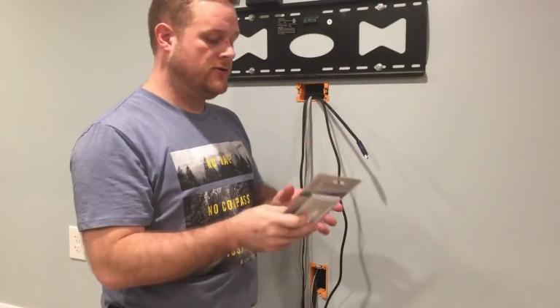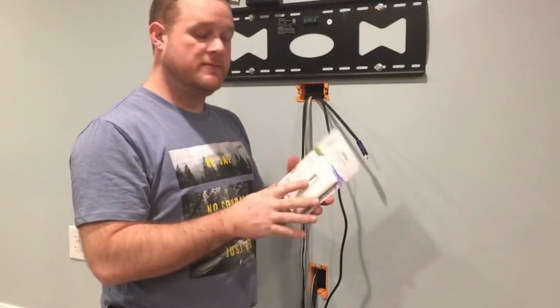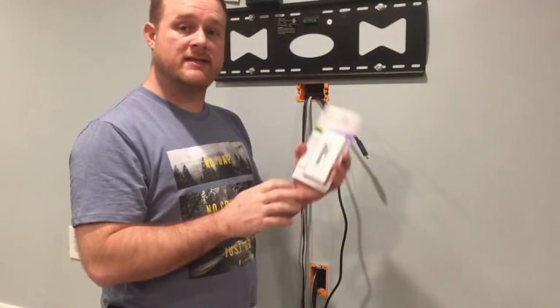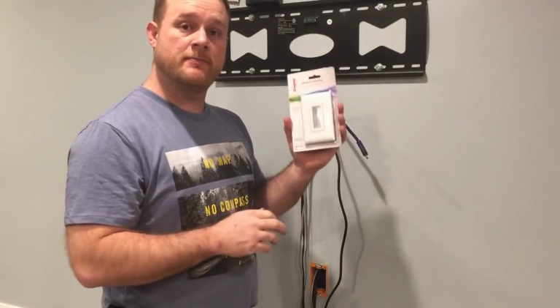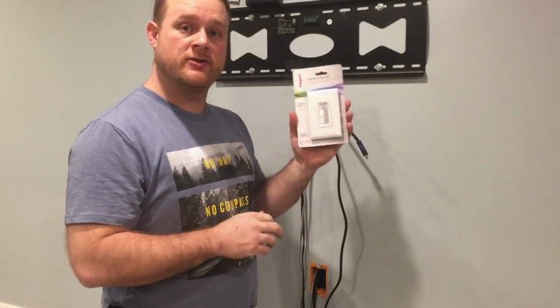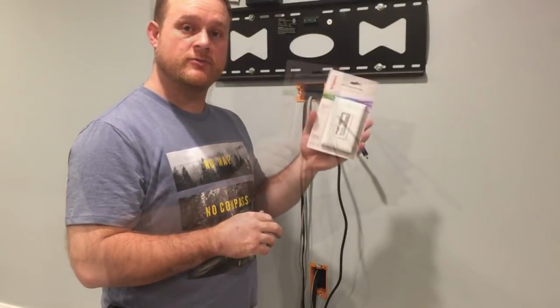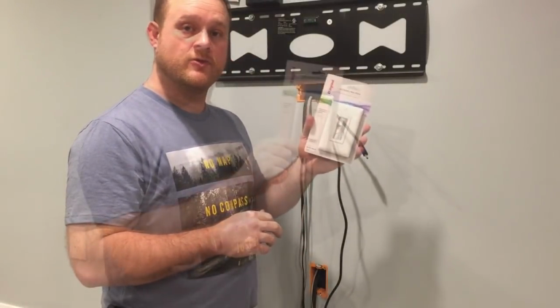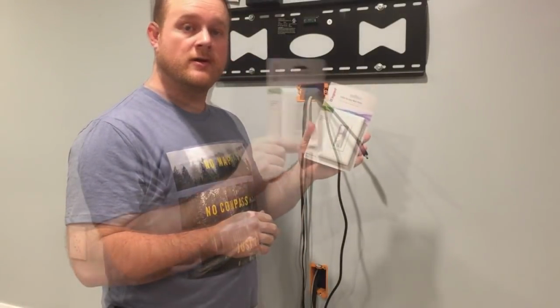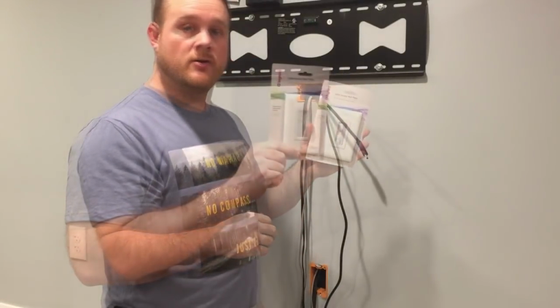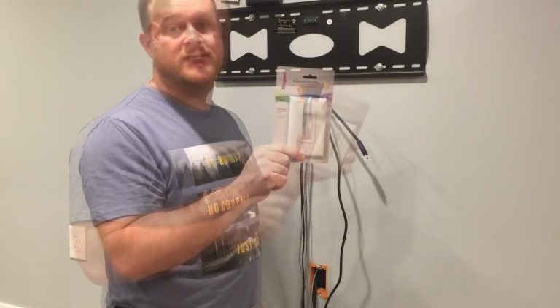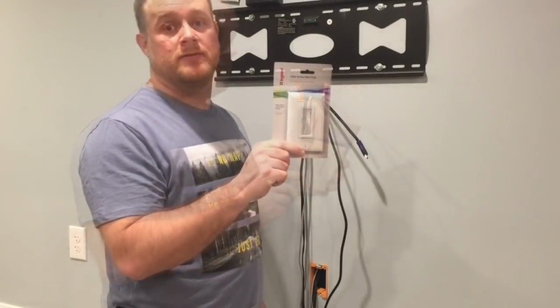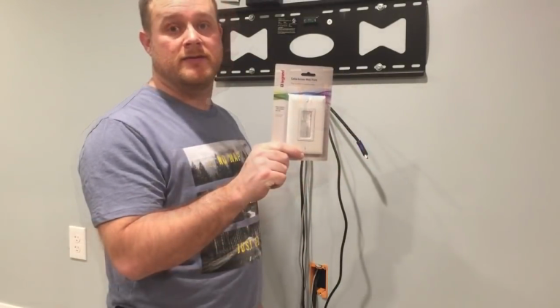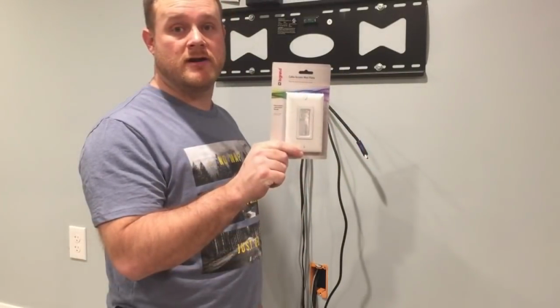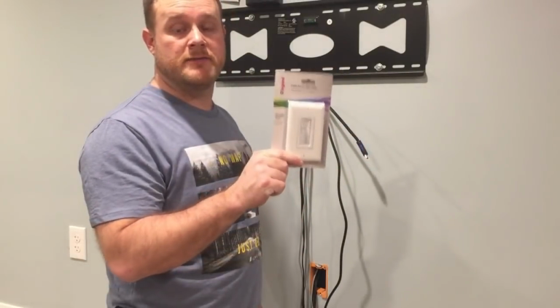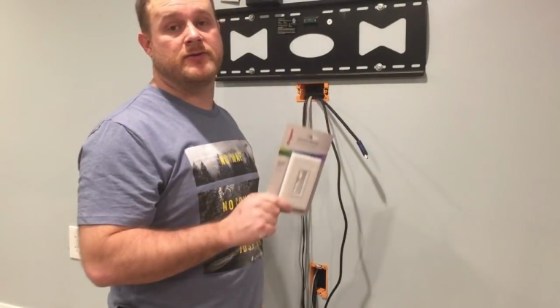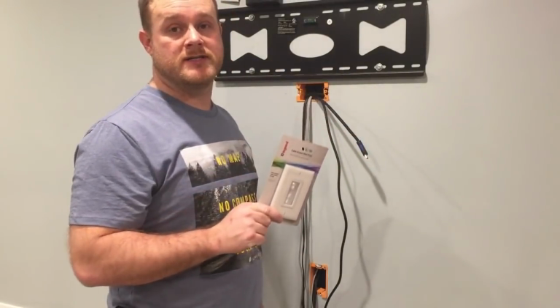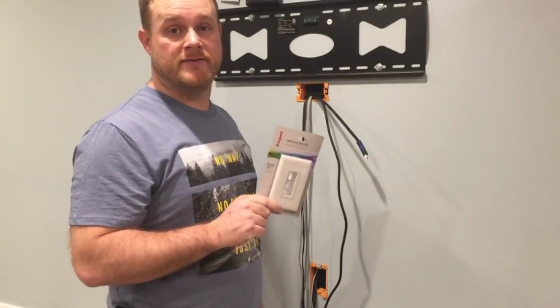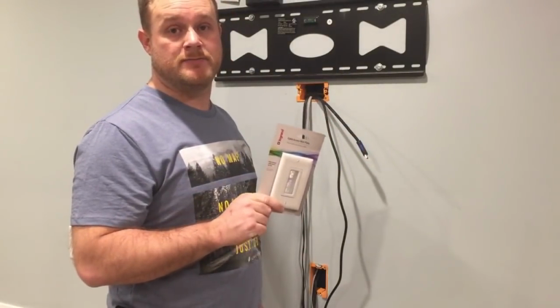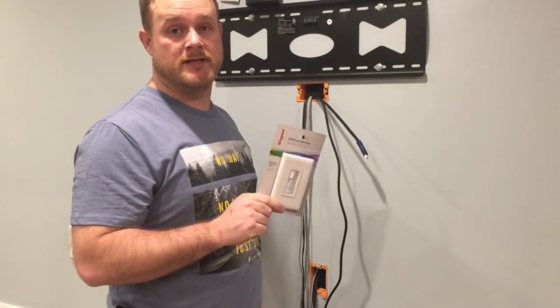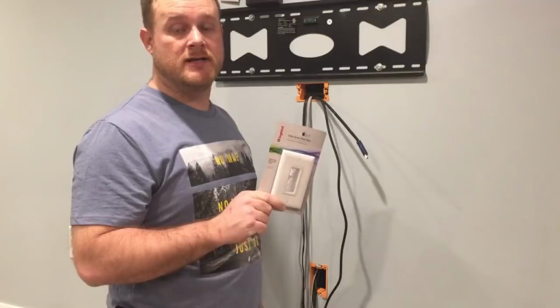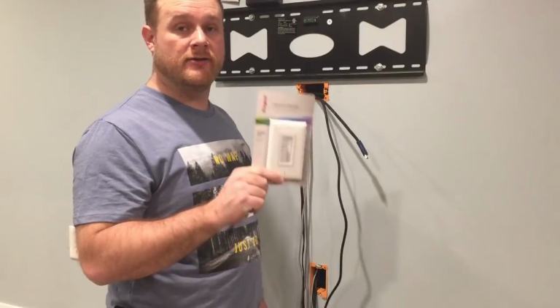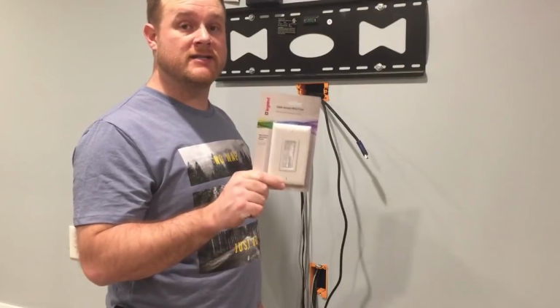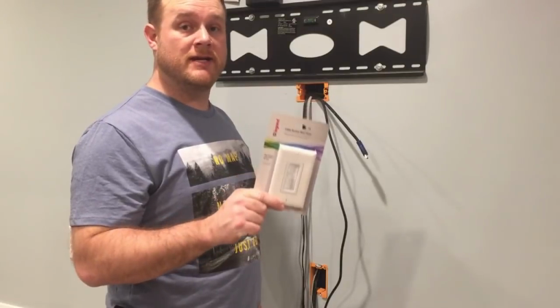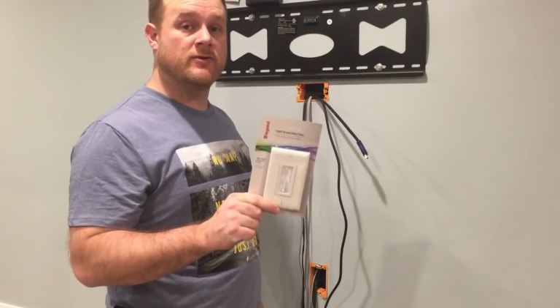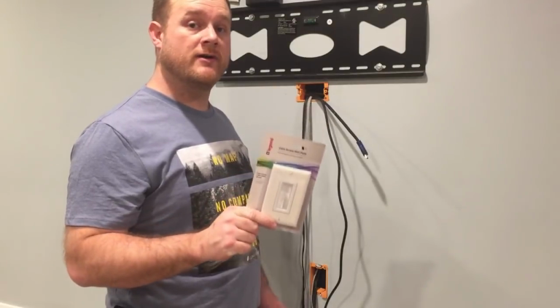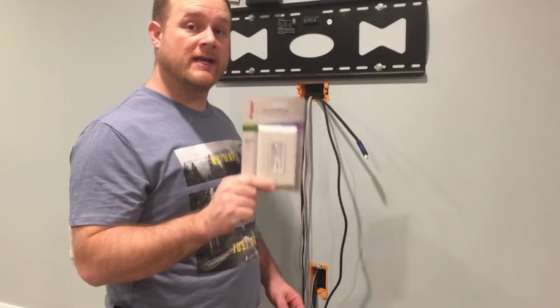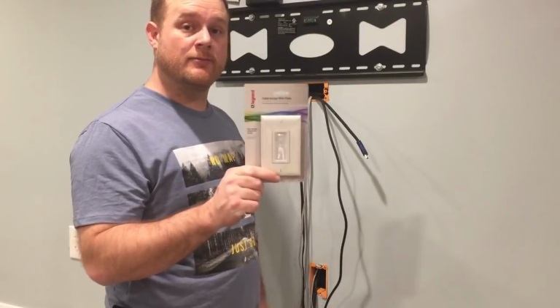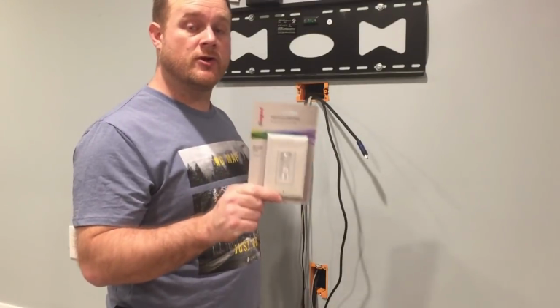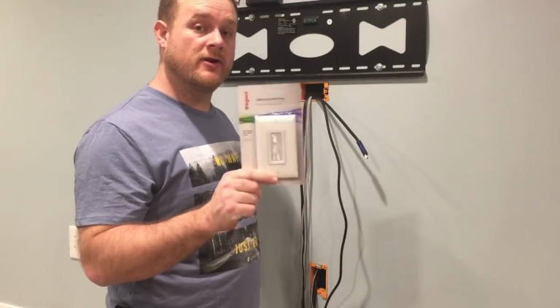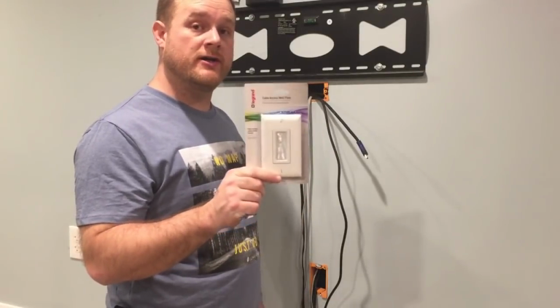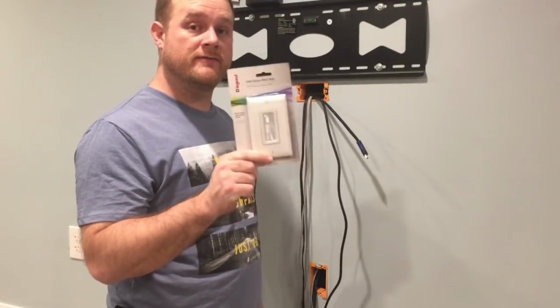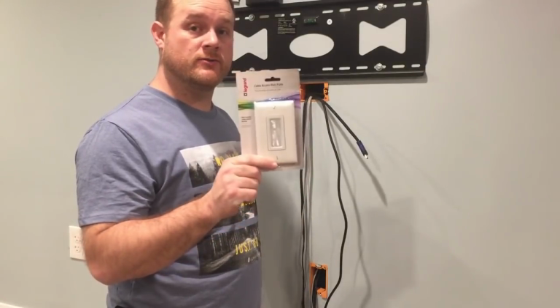You can pick these up at your home store. Quick tip: they're not going to be with the rest of the faceplates — they'll actually be with wherever the cables are for audio and visual.